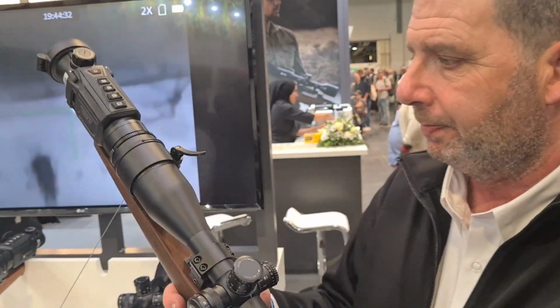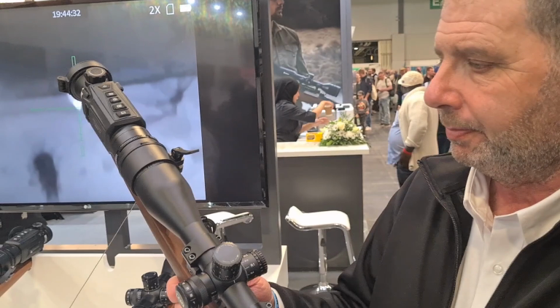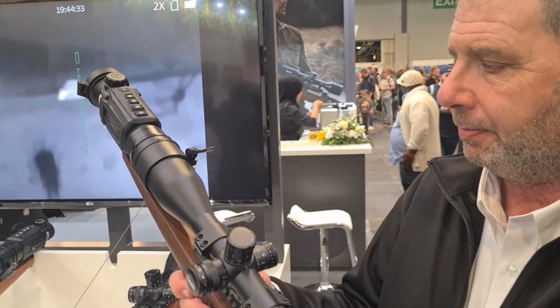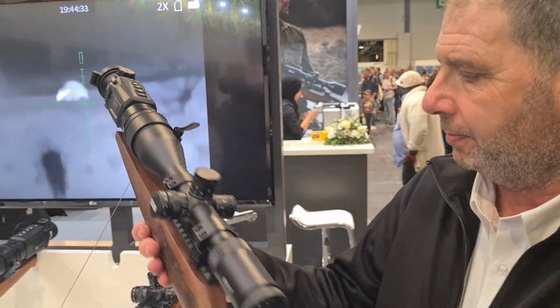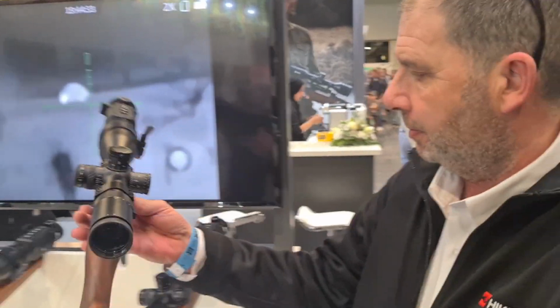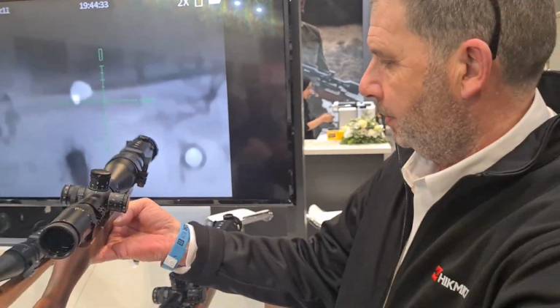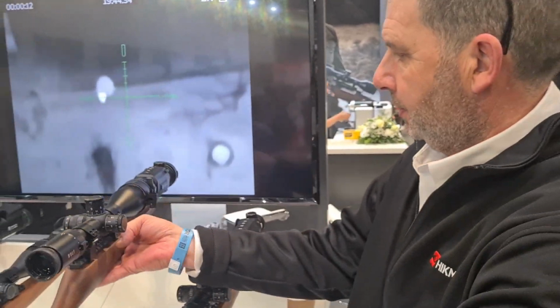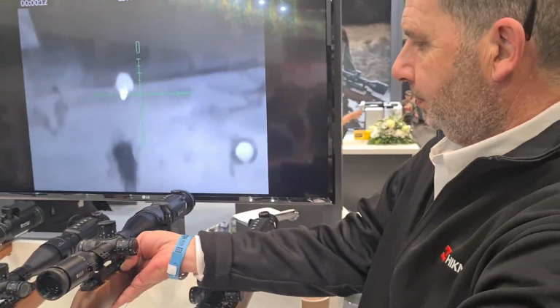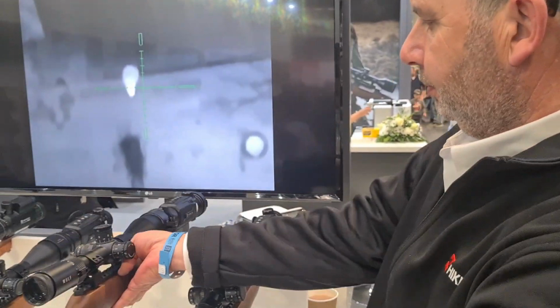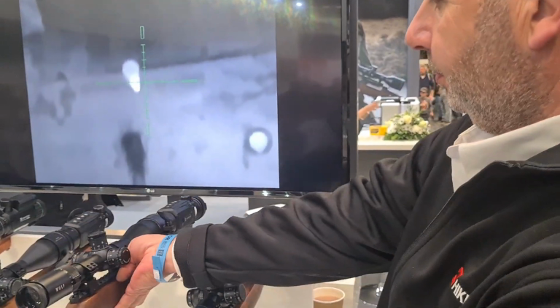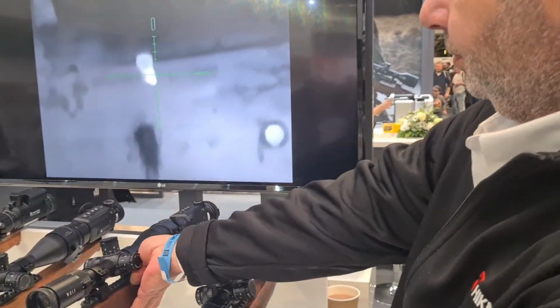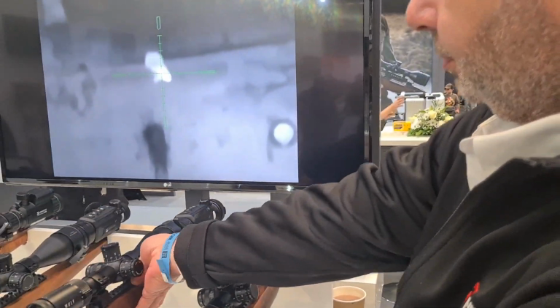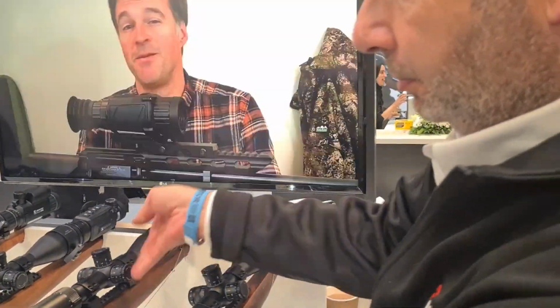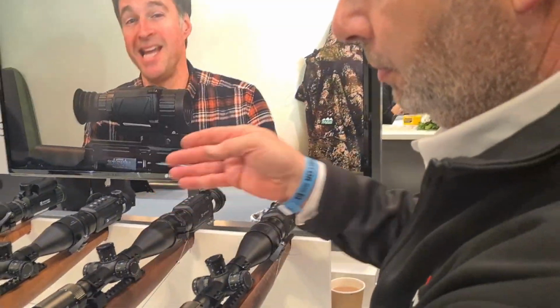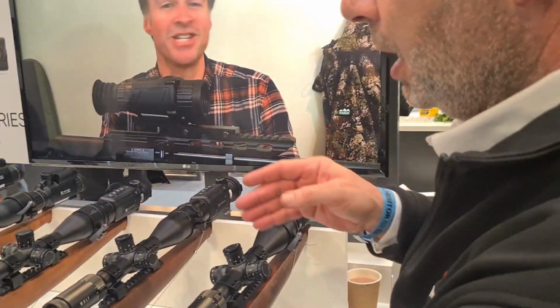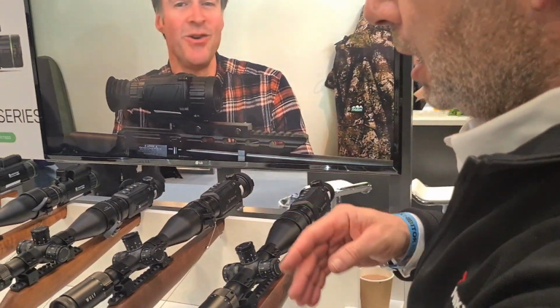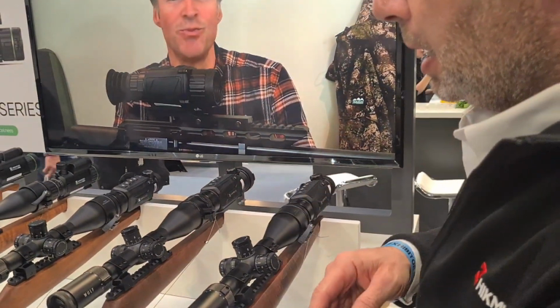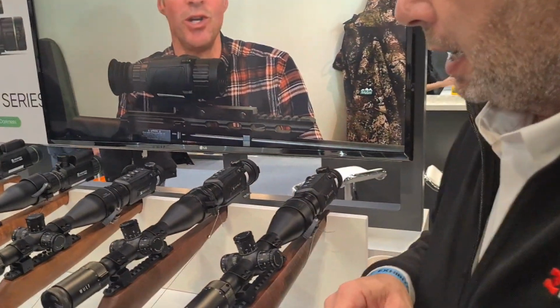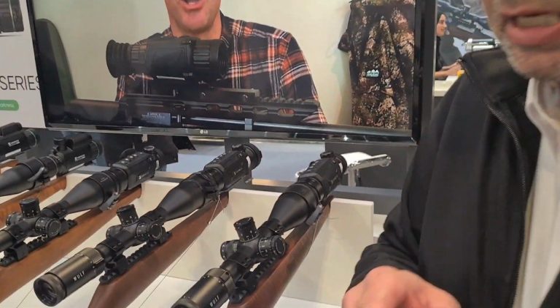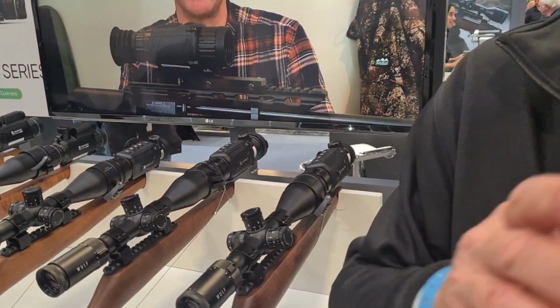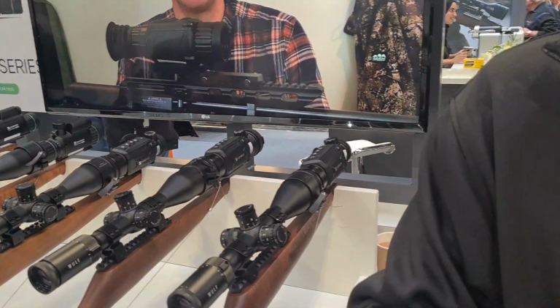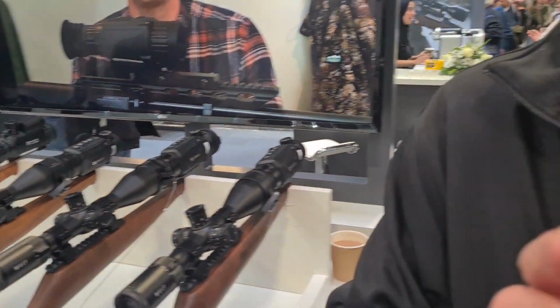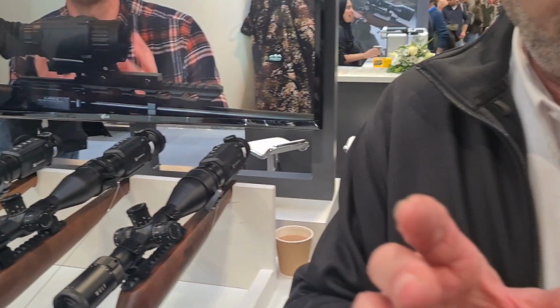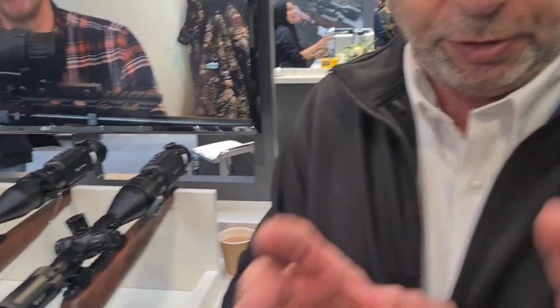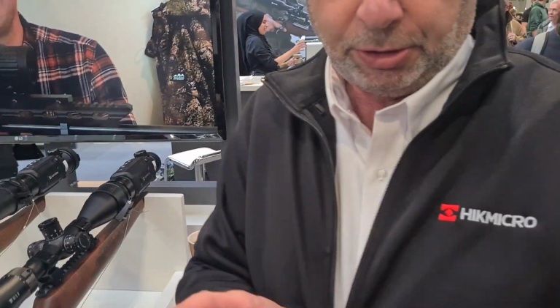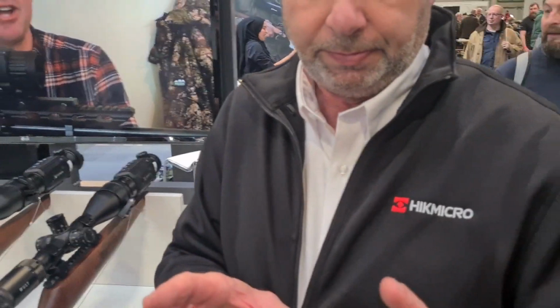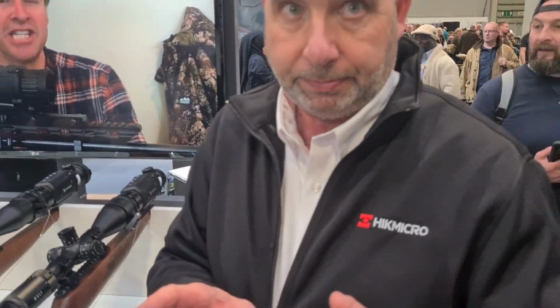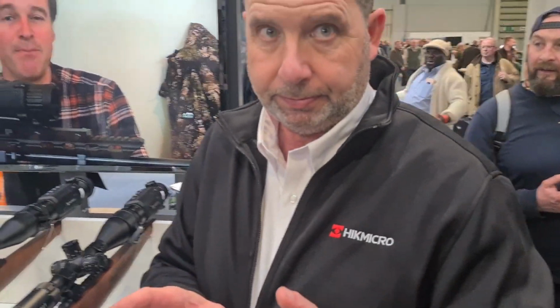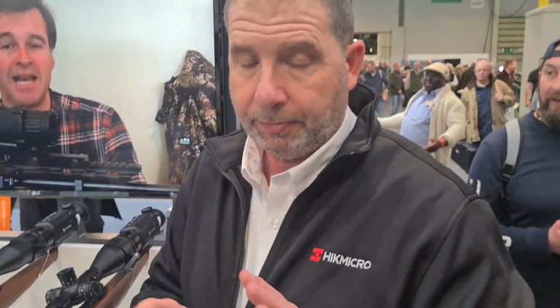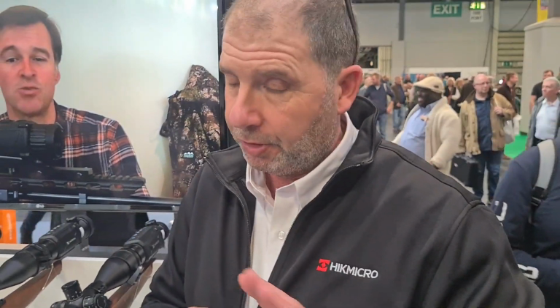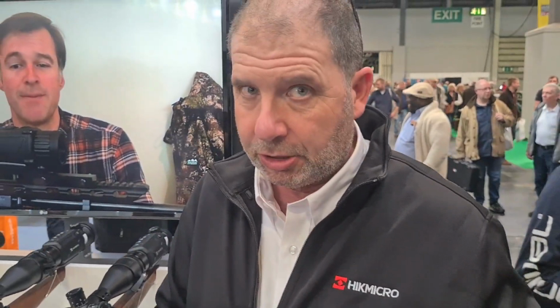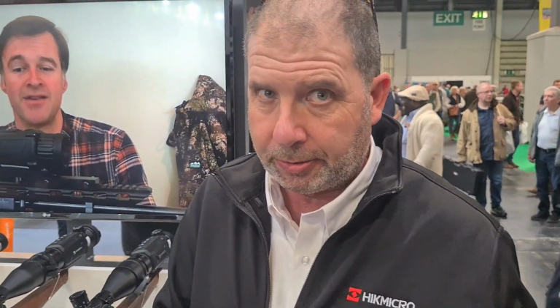So that can be a front add-on or a dedicated scope? At the moment, front add-on only.